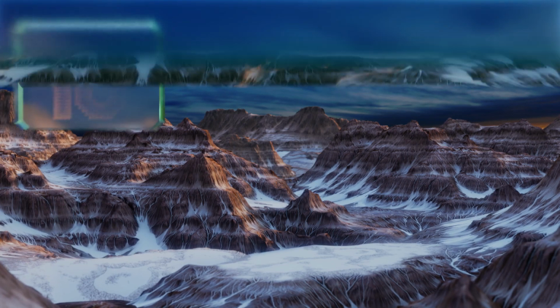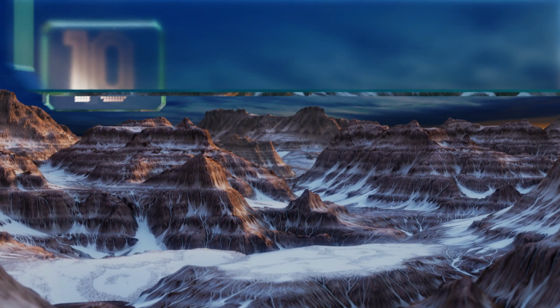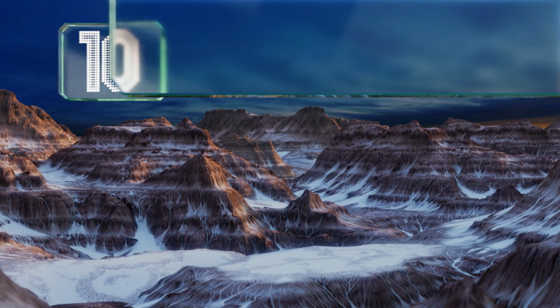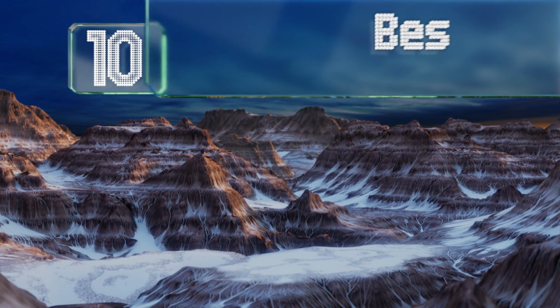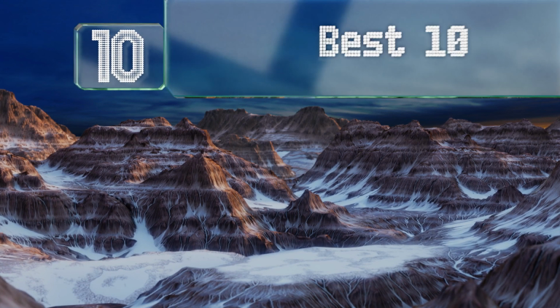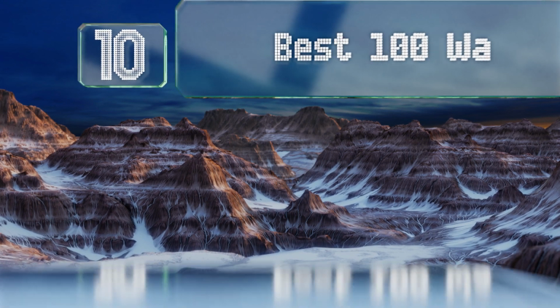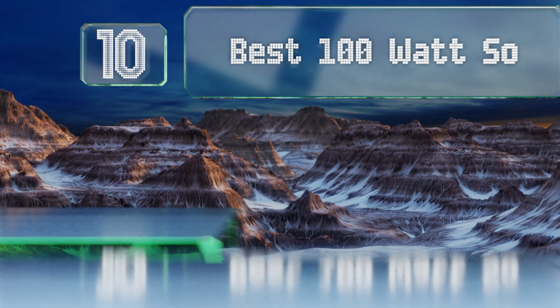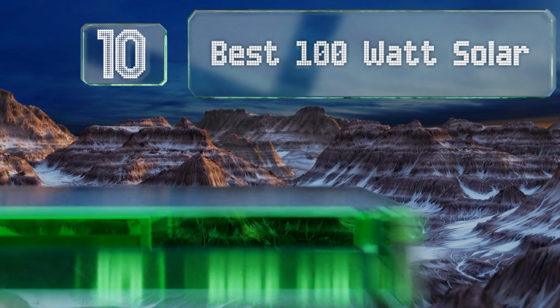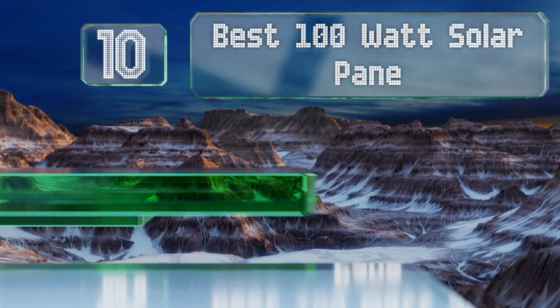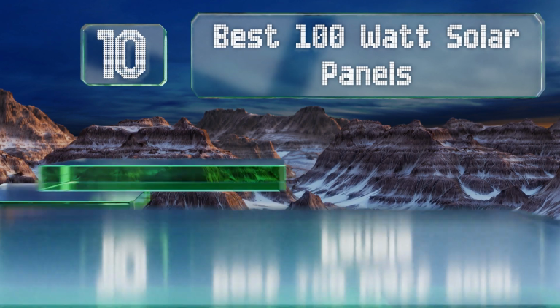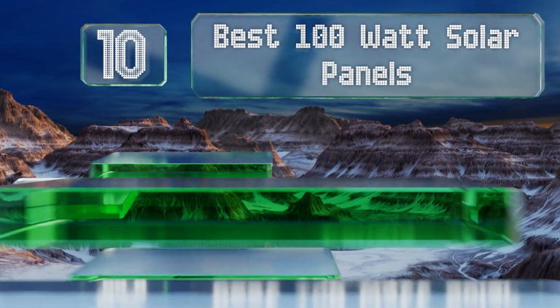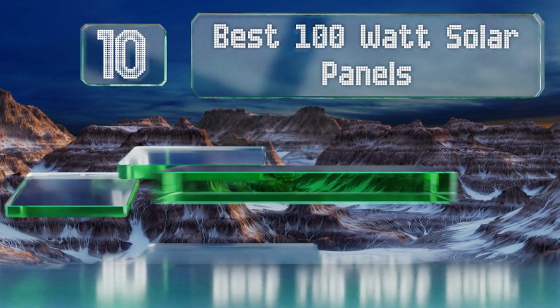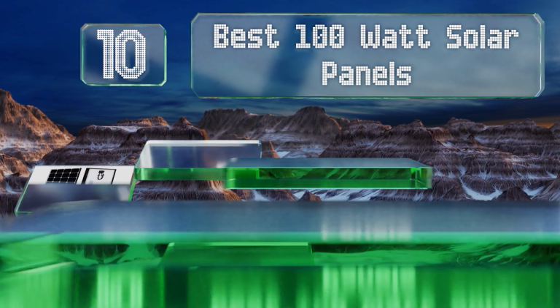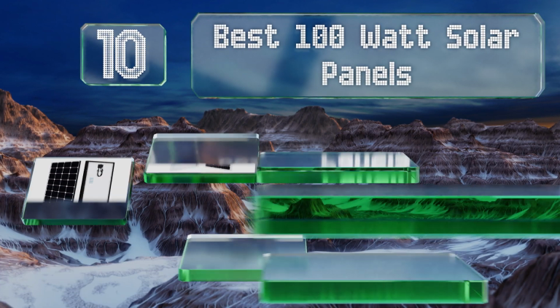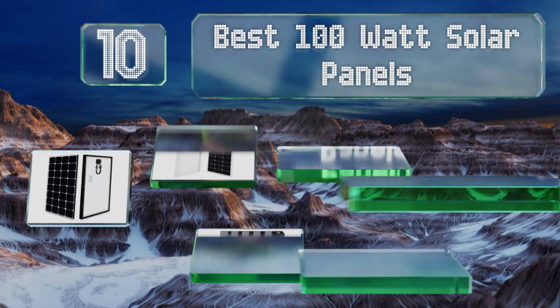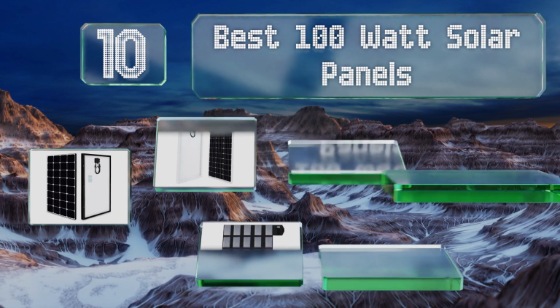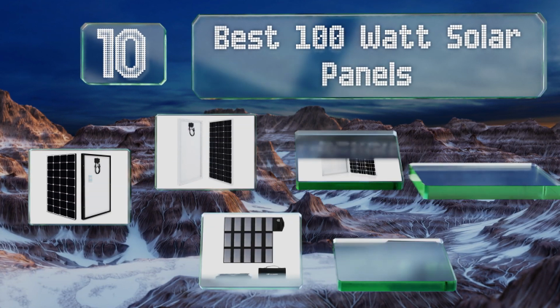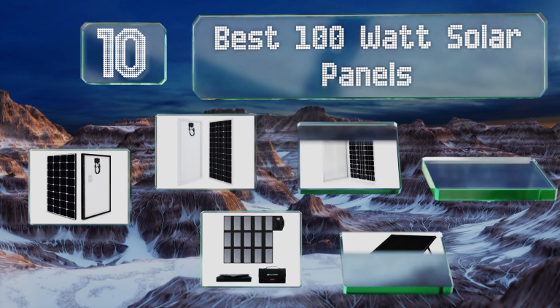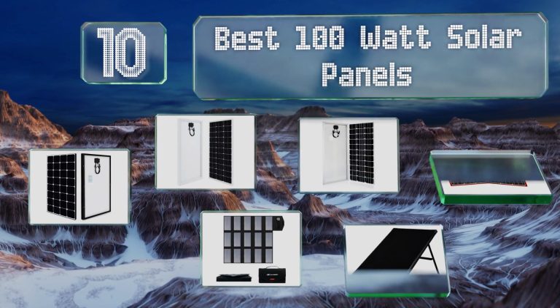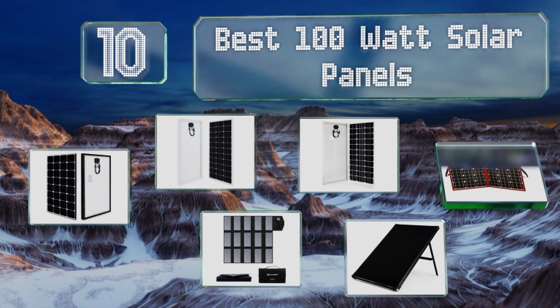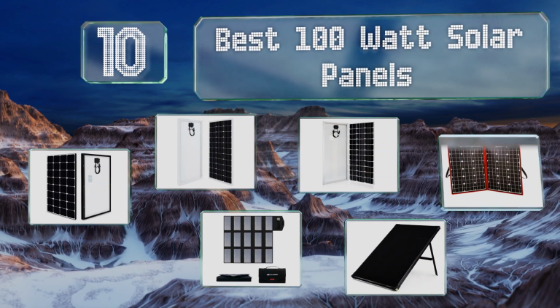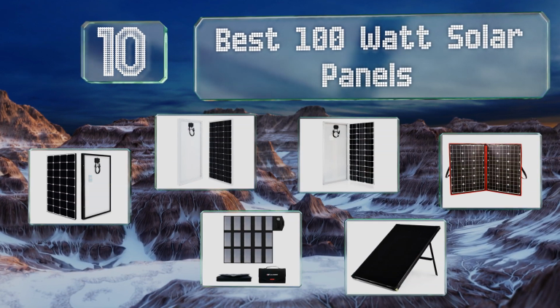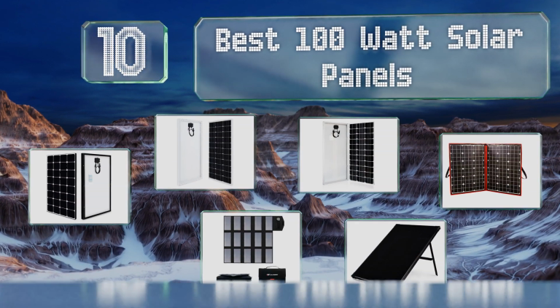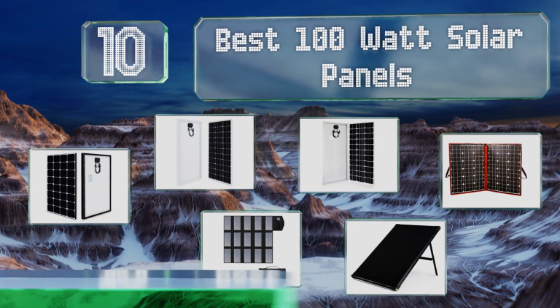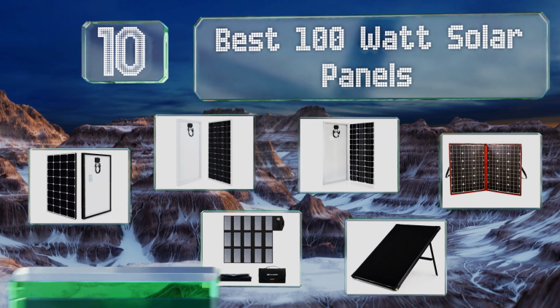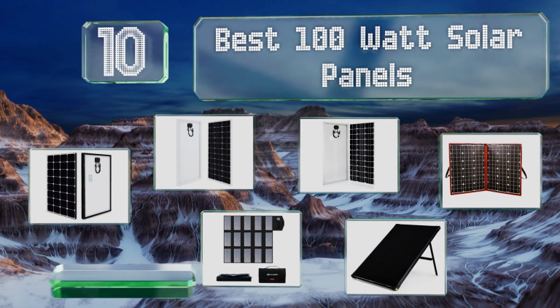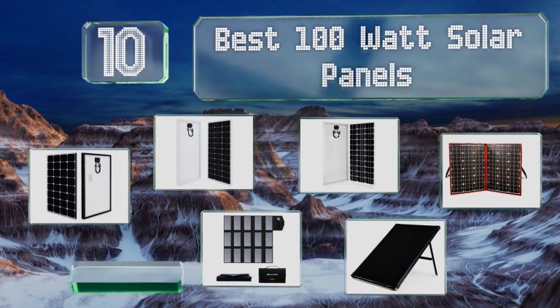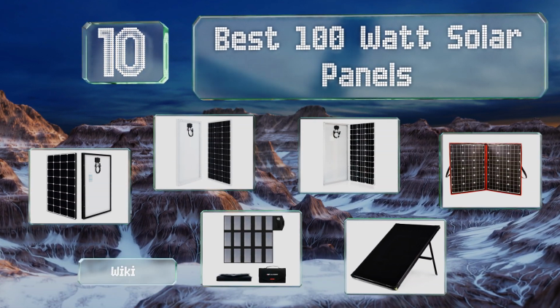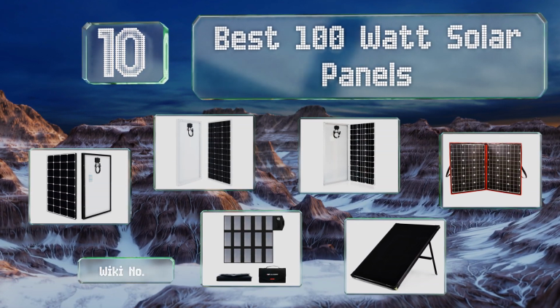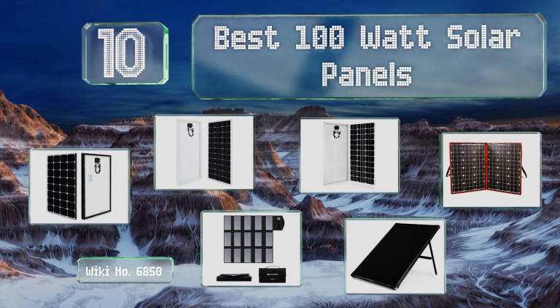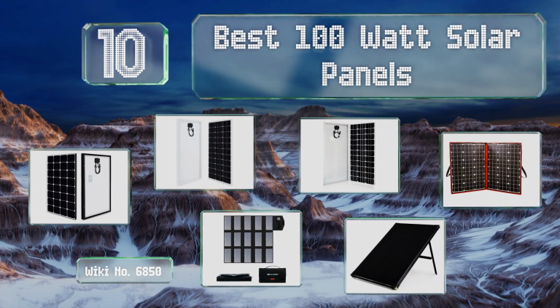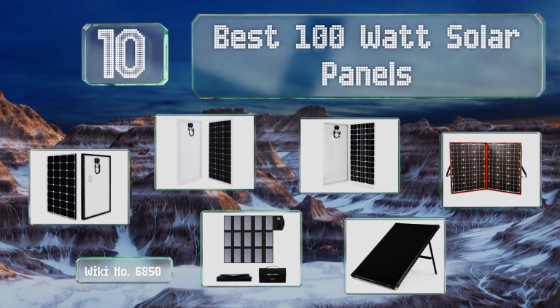EasyVid presents the 10 best 100-watt solar panels. Let's get started with the list.